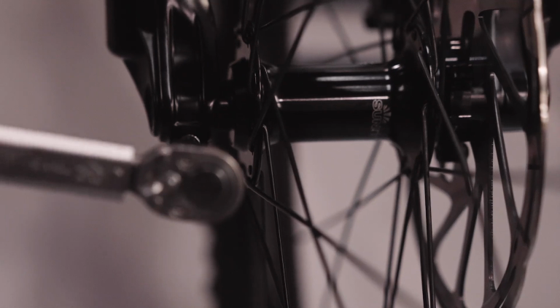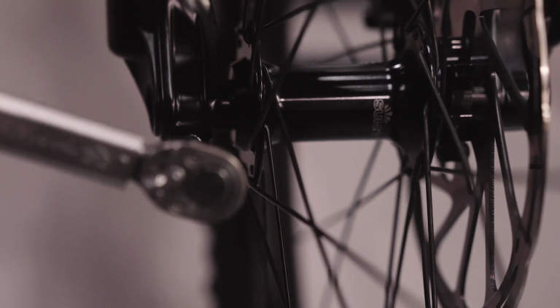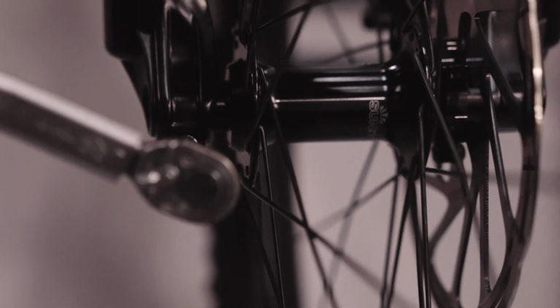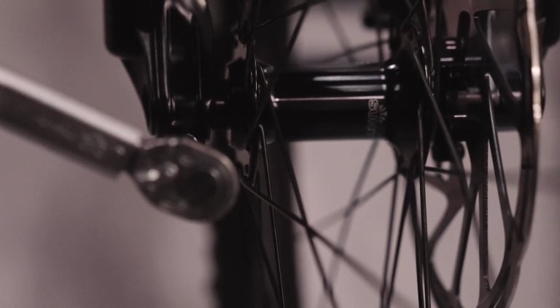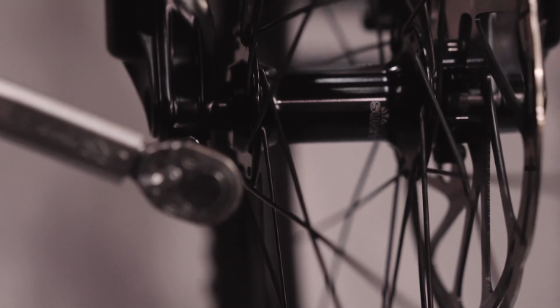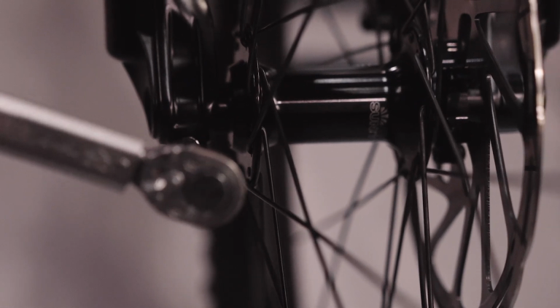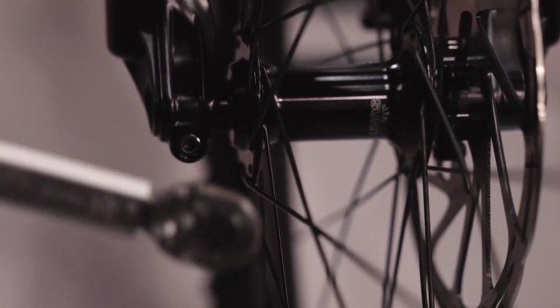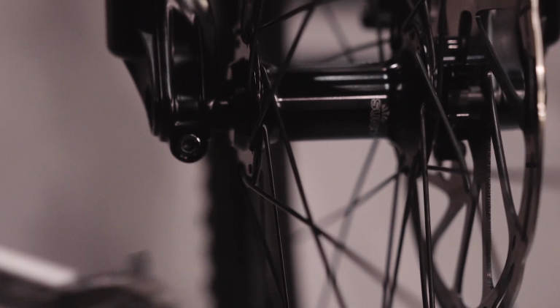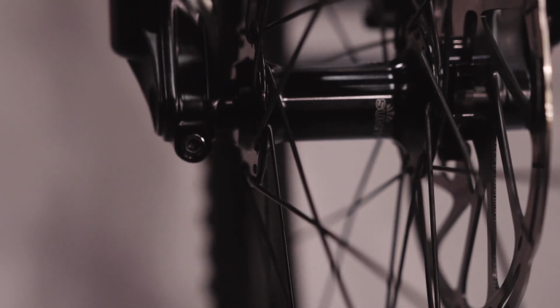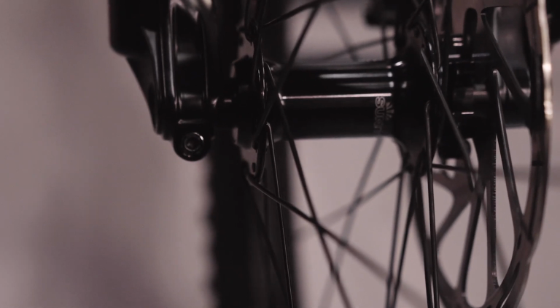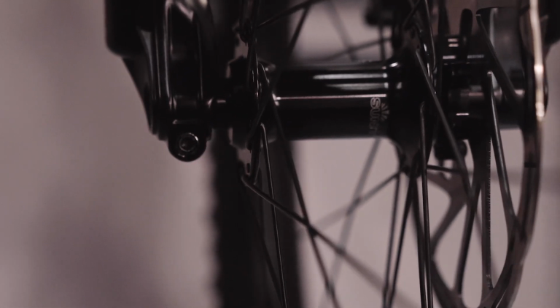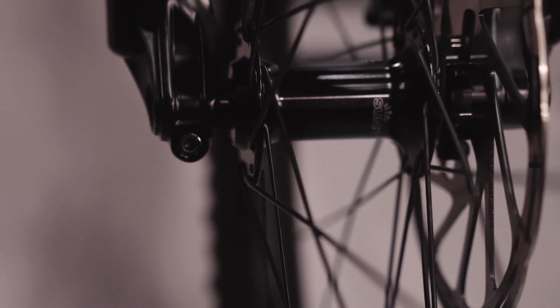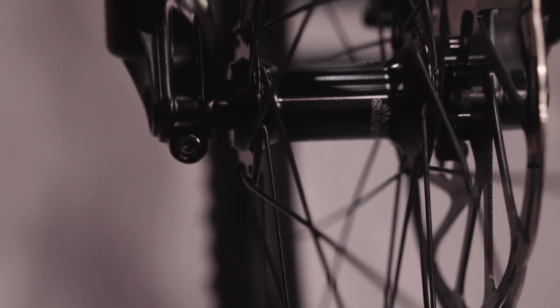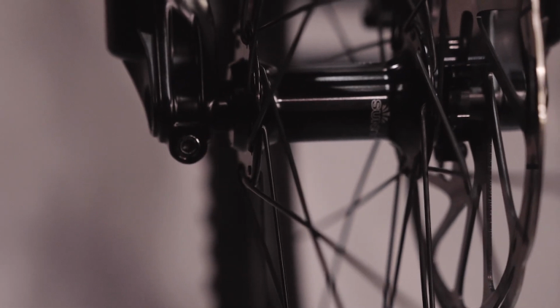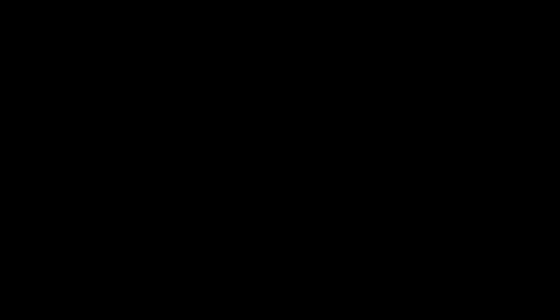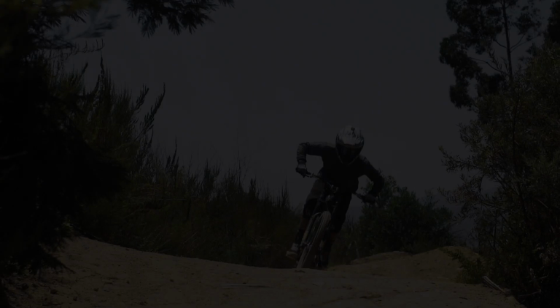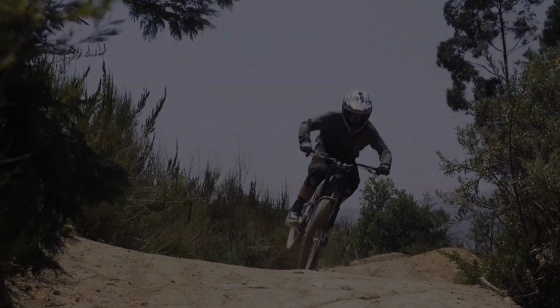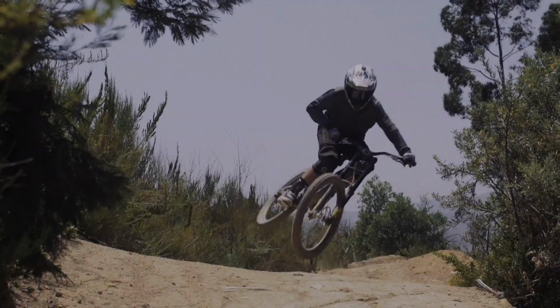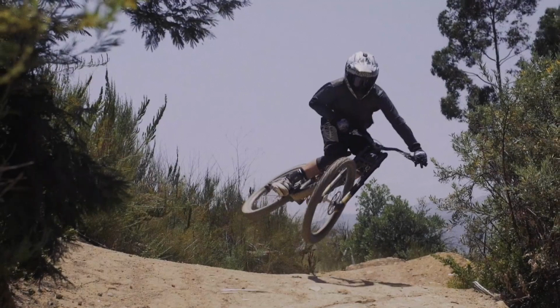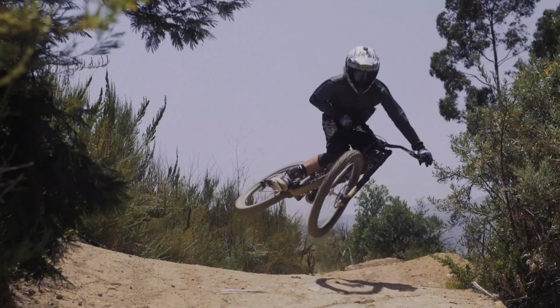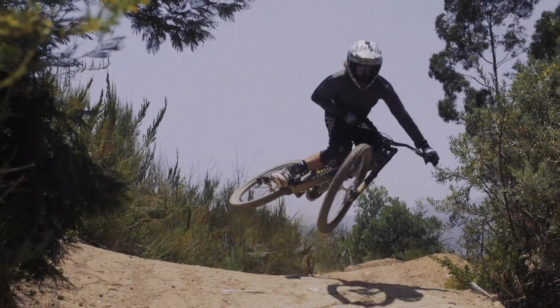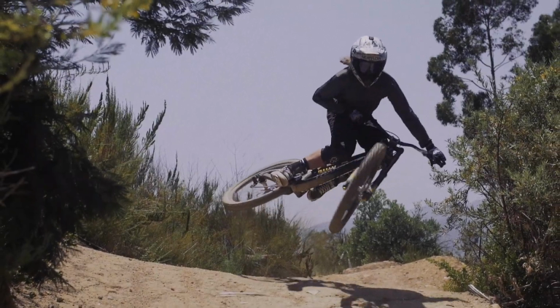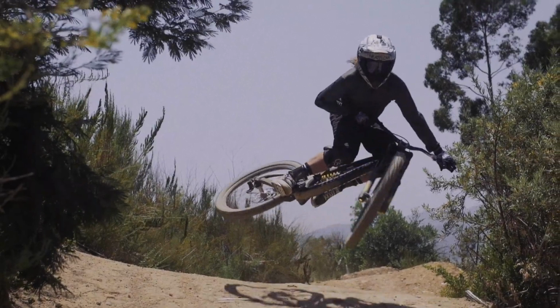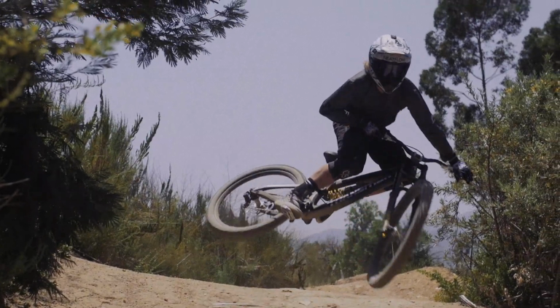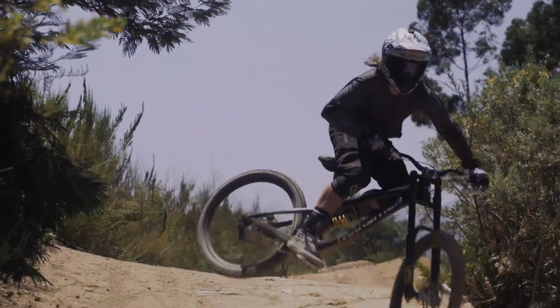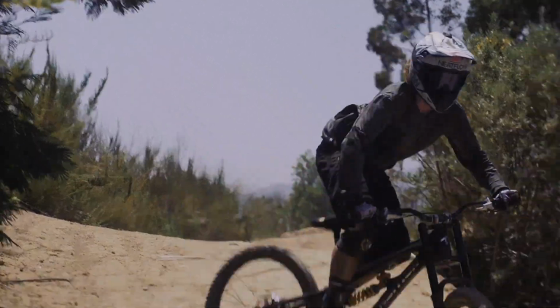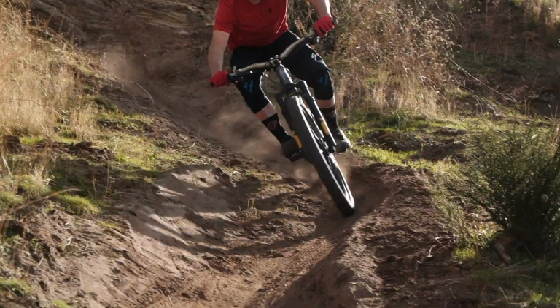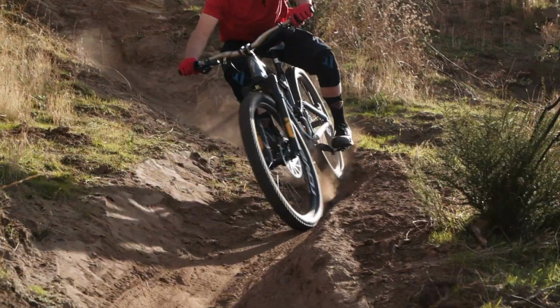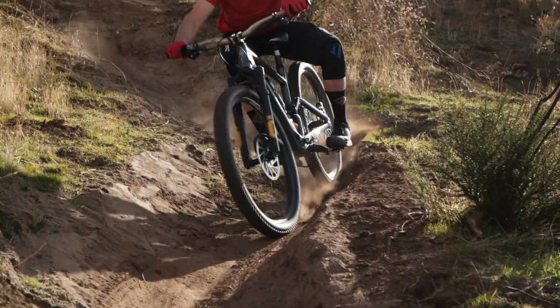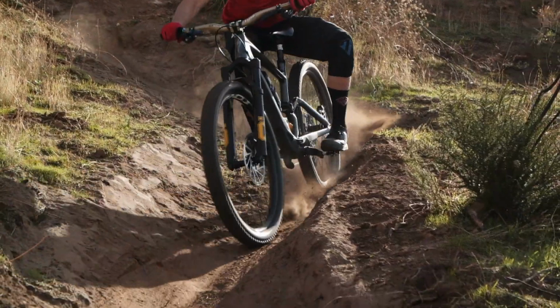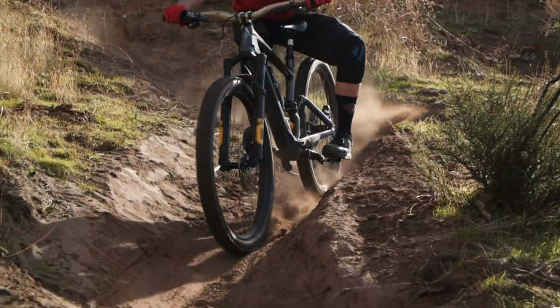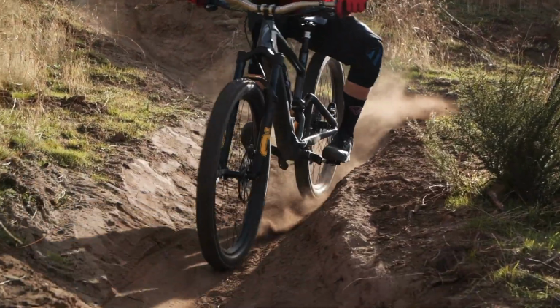Note that the downhill fork has a clamp on each leg. You are now ready to go out and experience the smoothness of your fork.